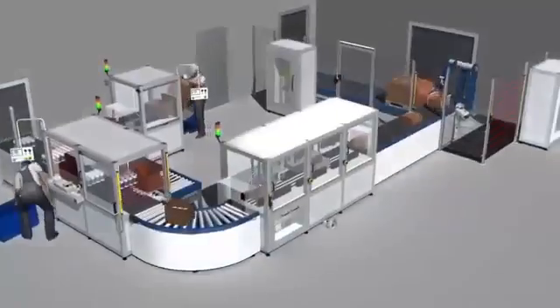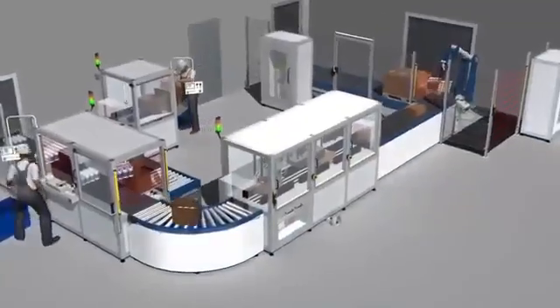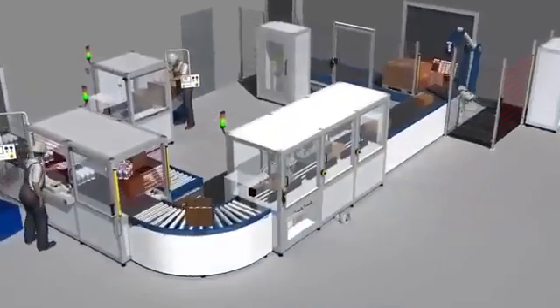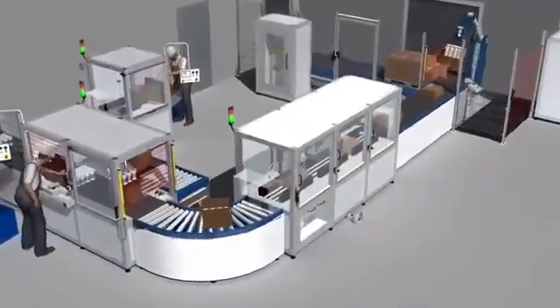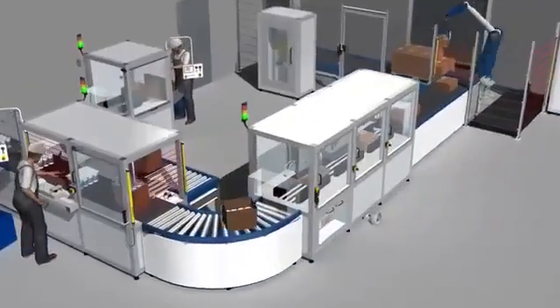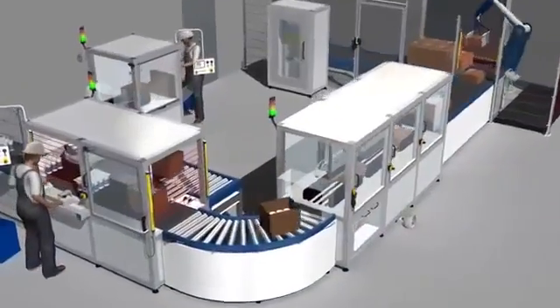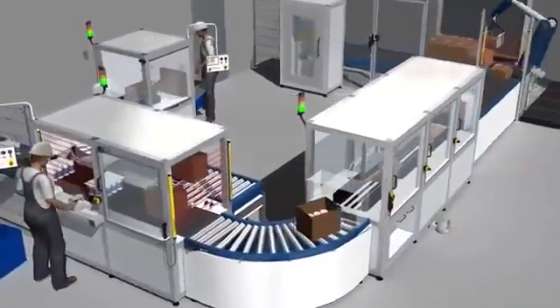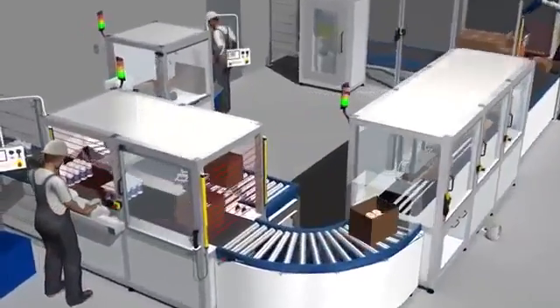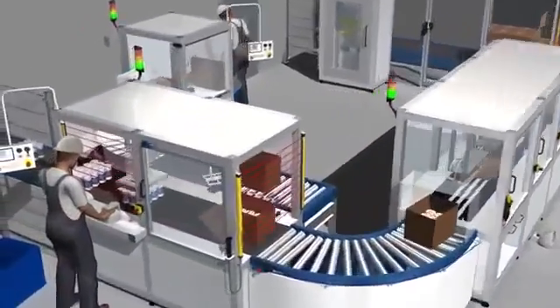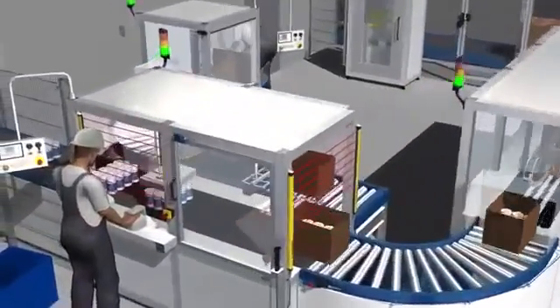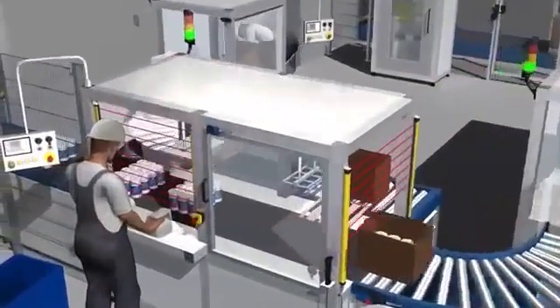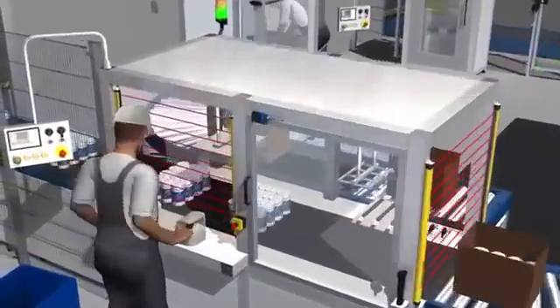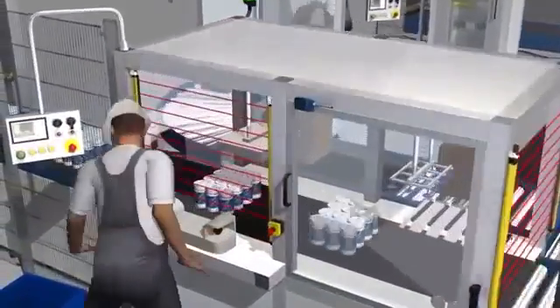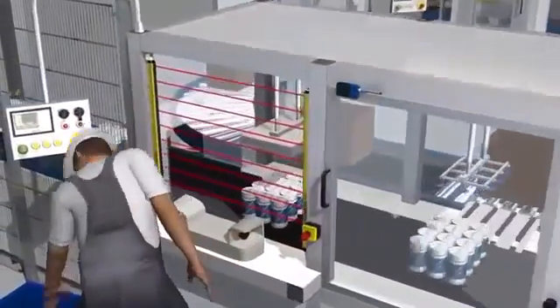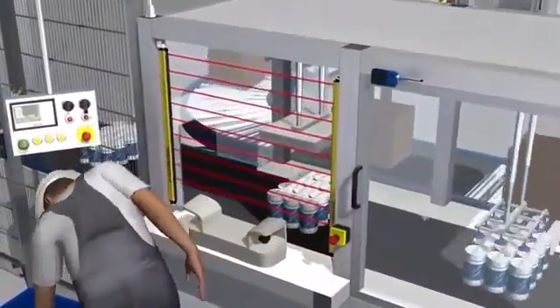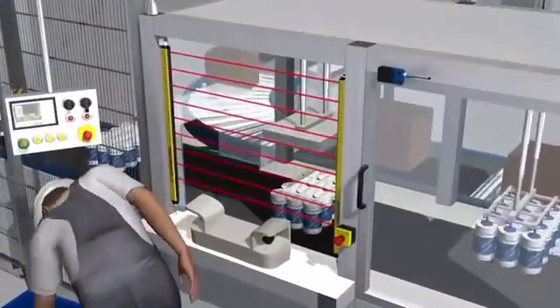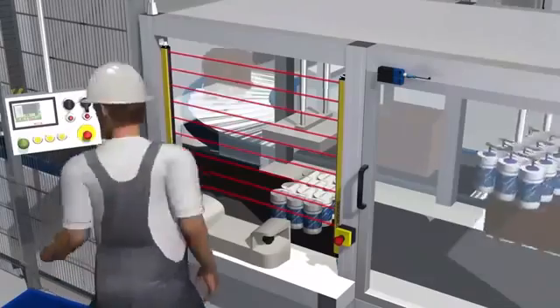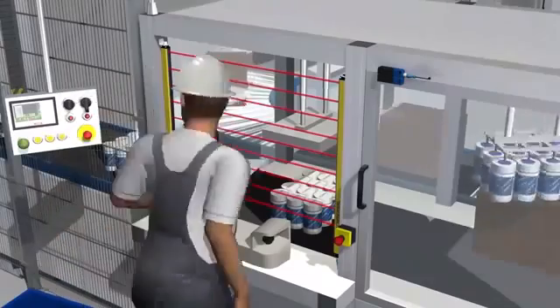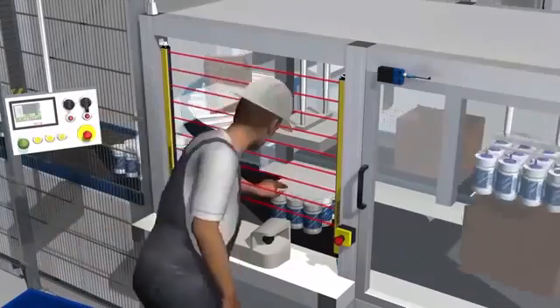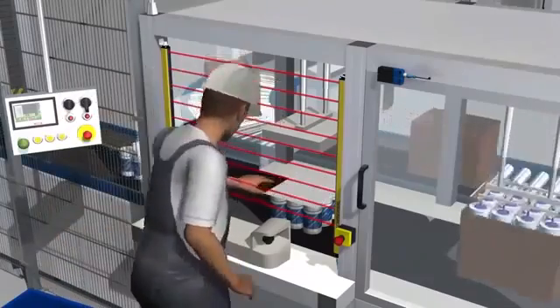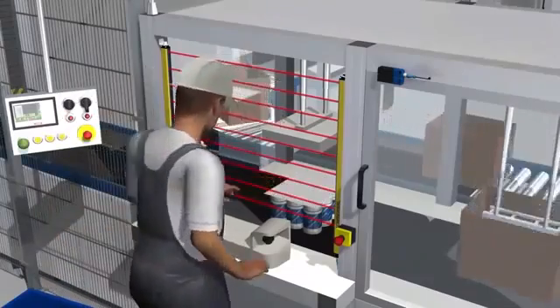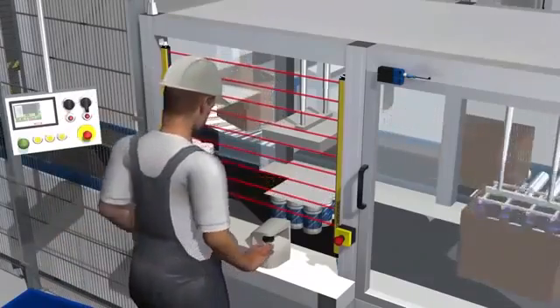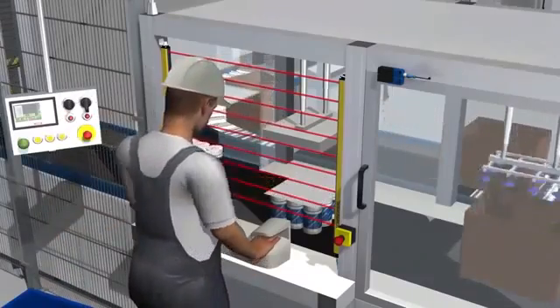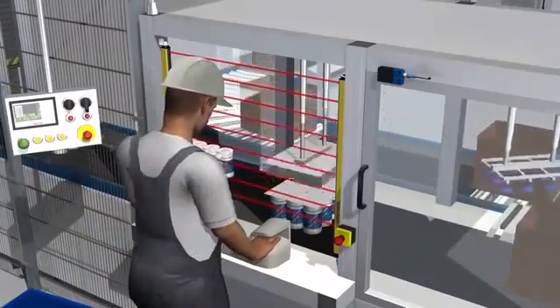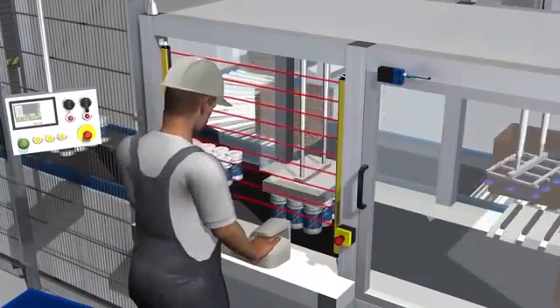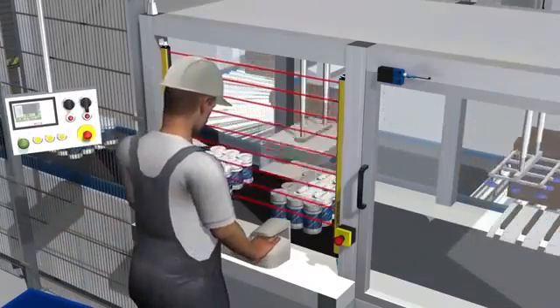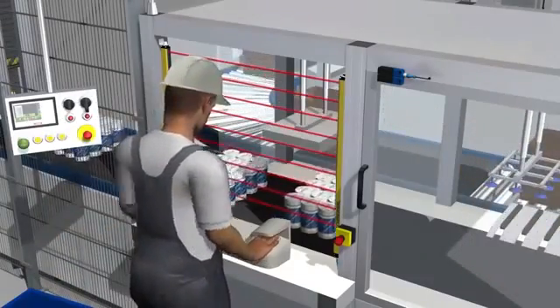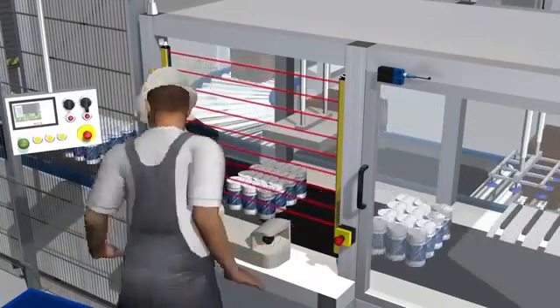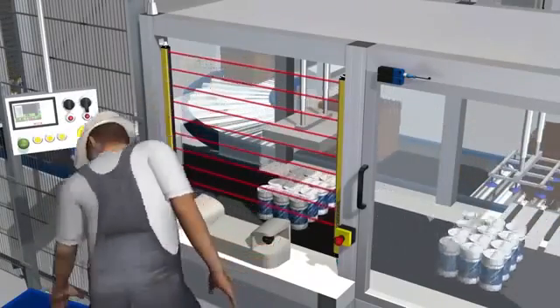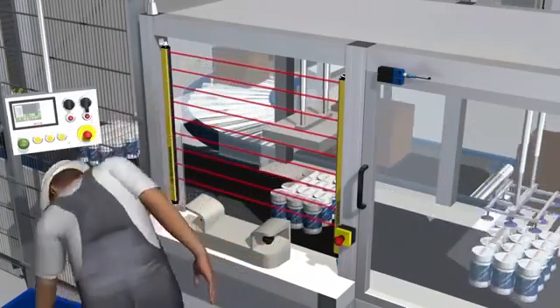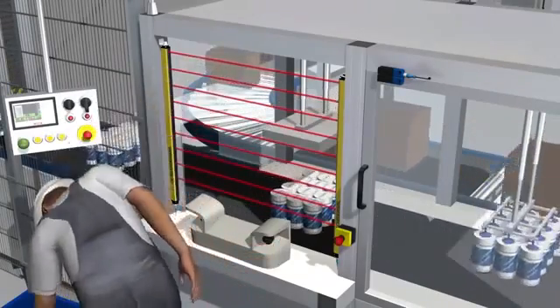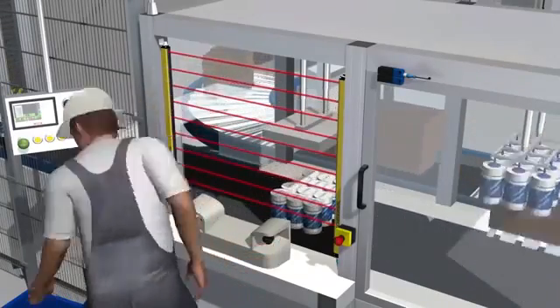Two hand controls and enabling switches for setup mode can also be monitored with these safety relay modules.